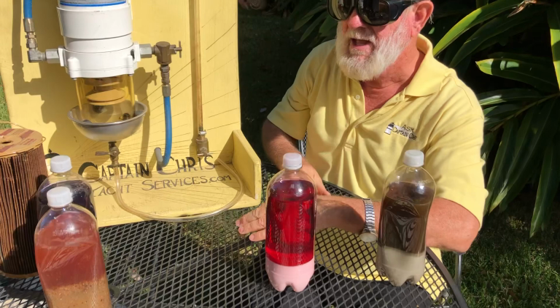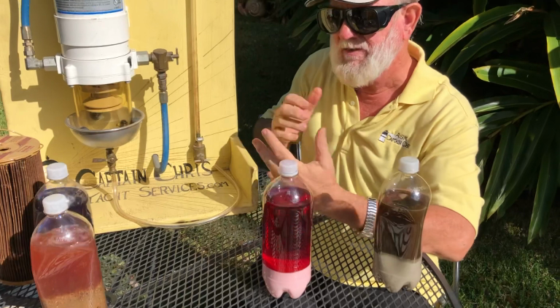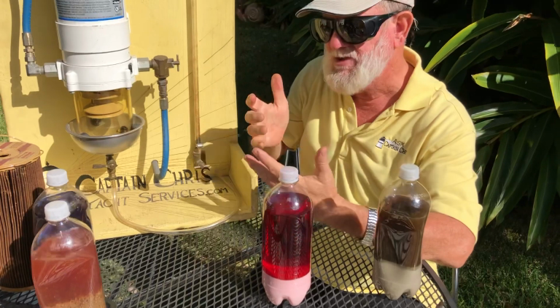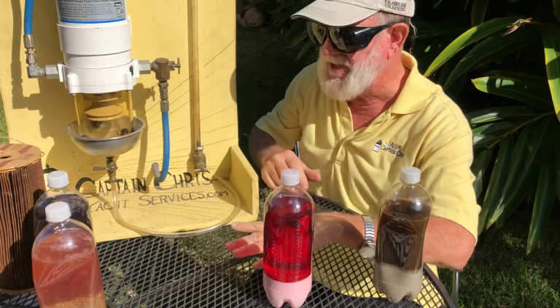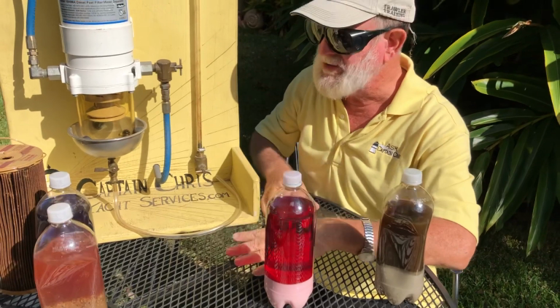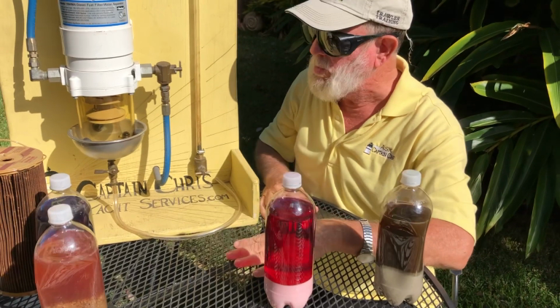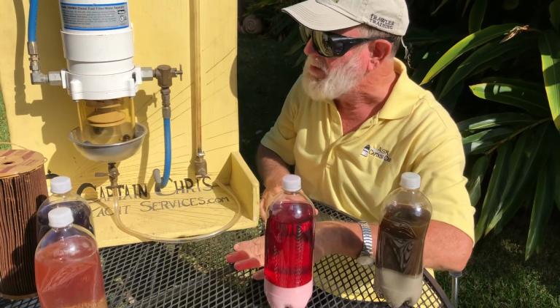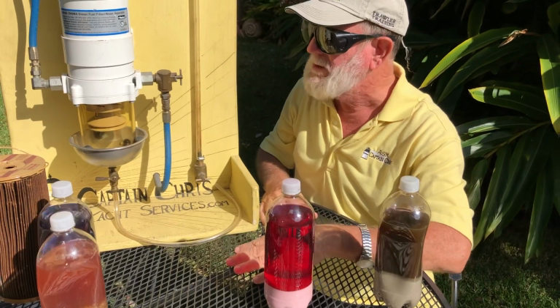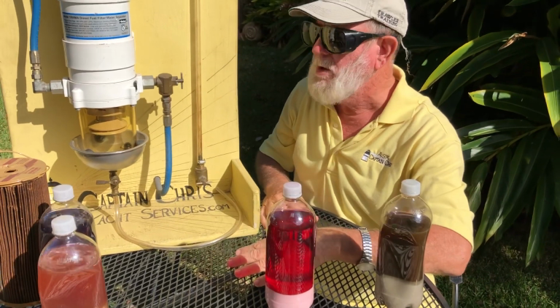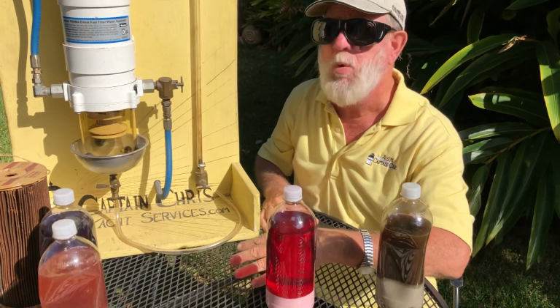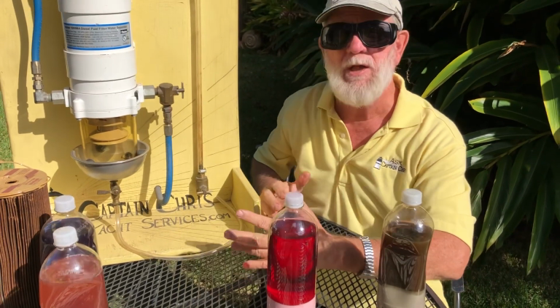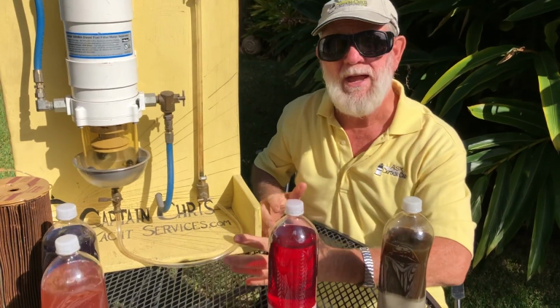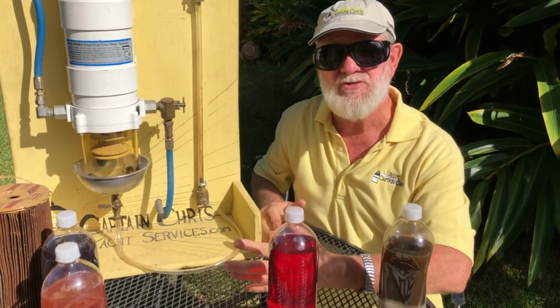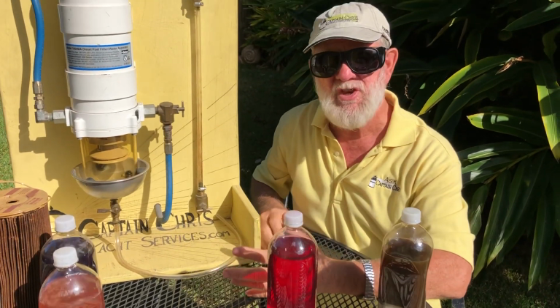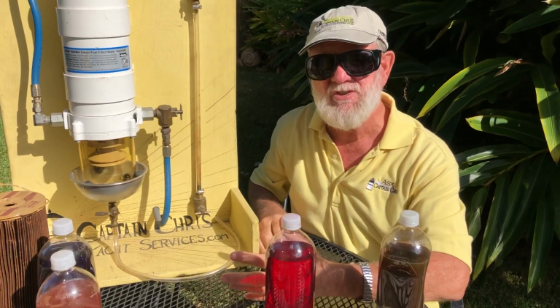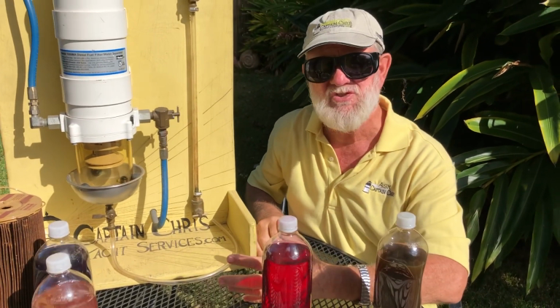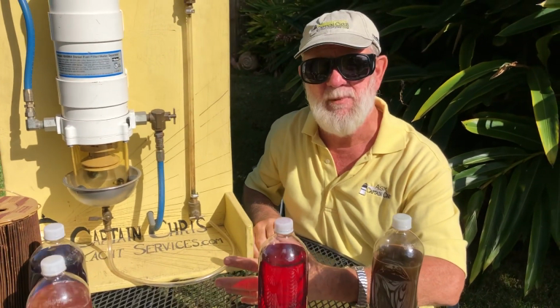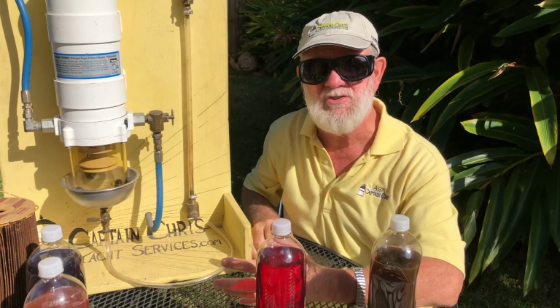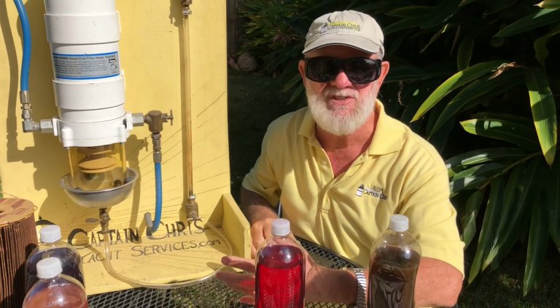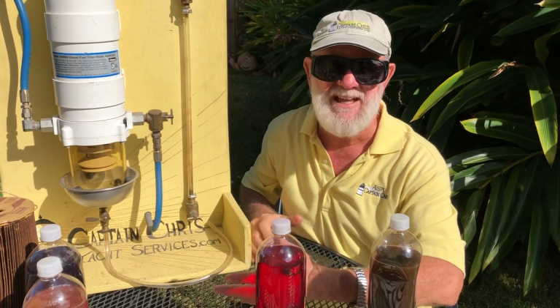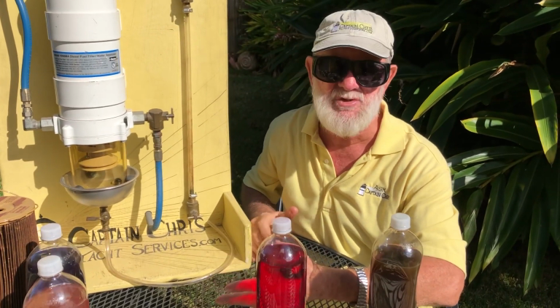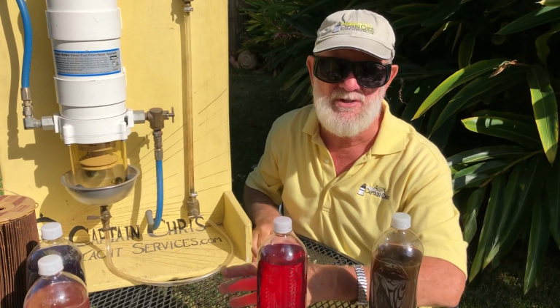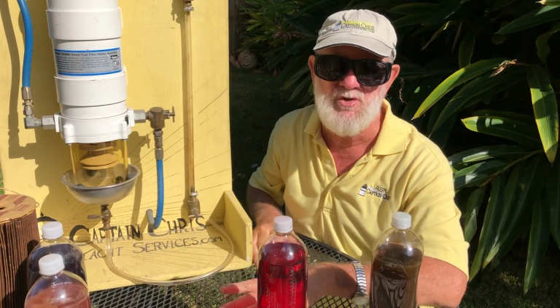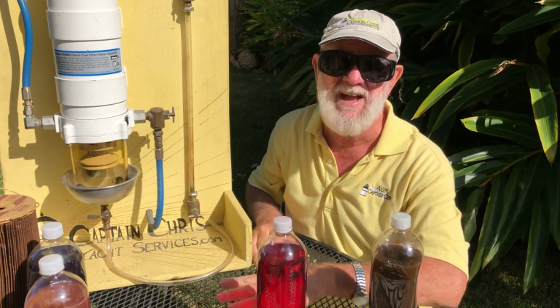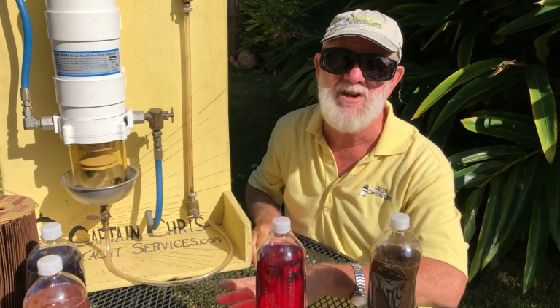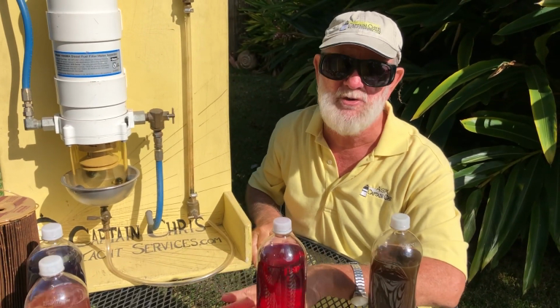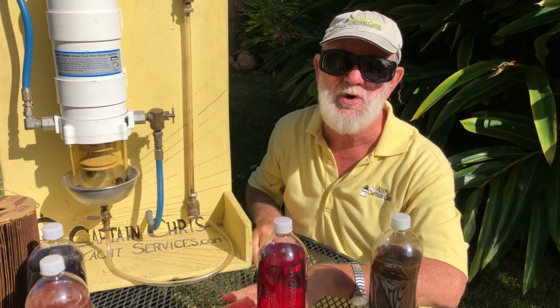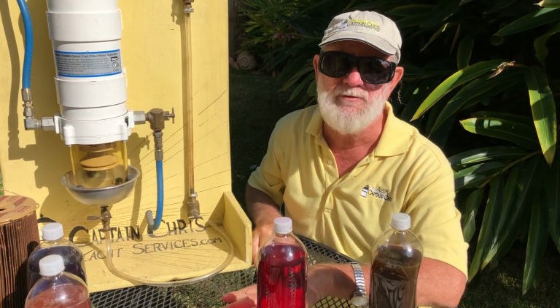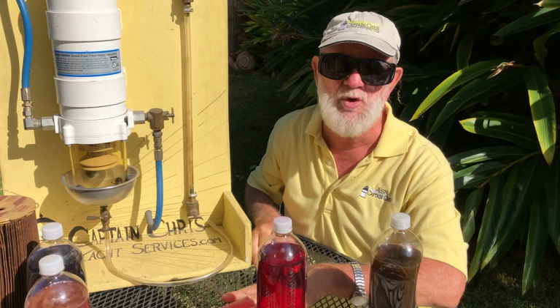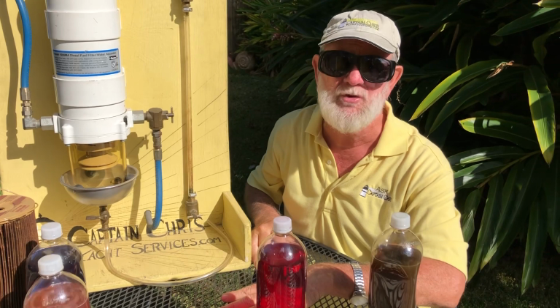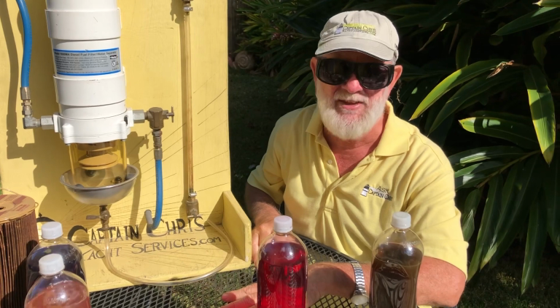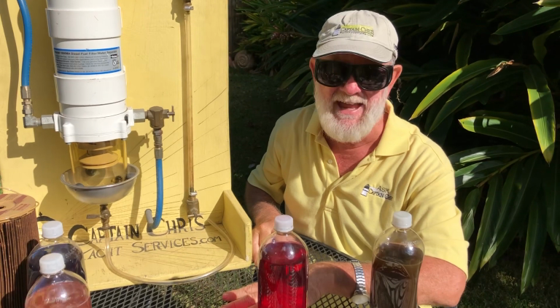Then you think, well why do I have to change it so much? And the answer is: you've got a dirty fuel tank.